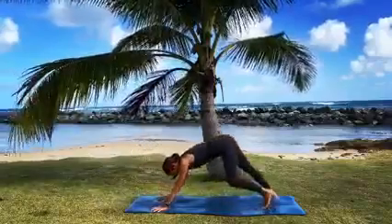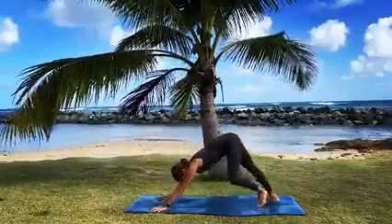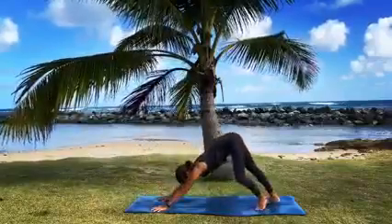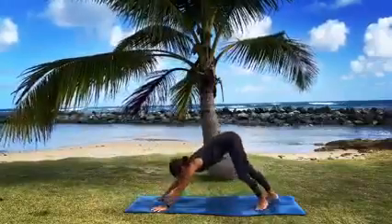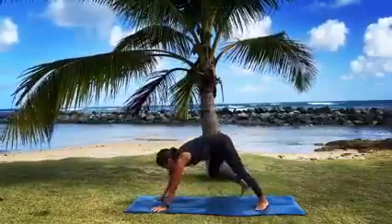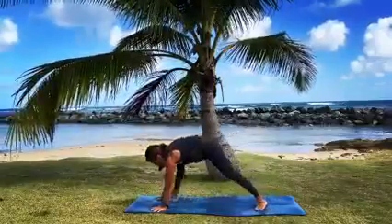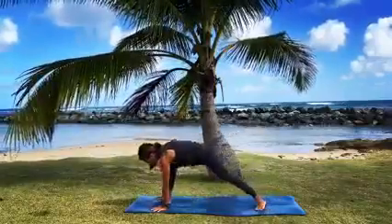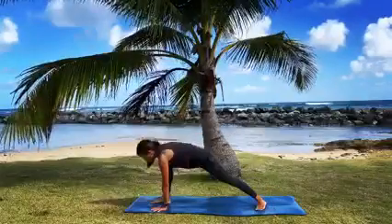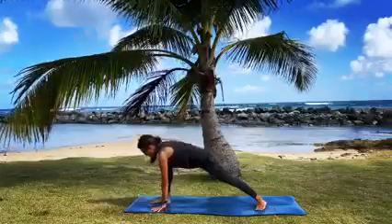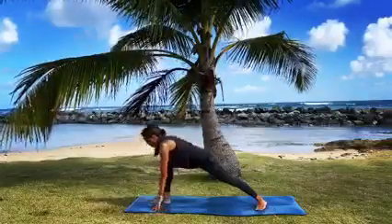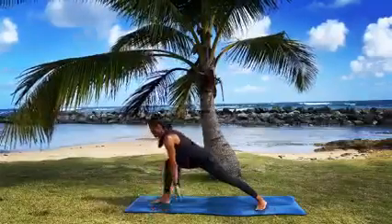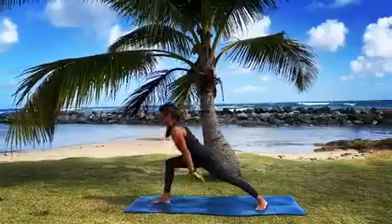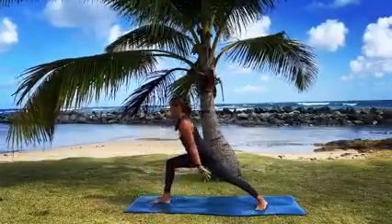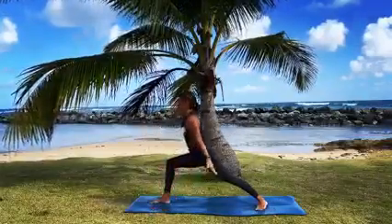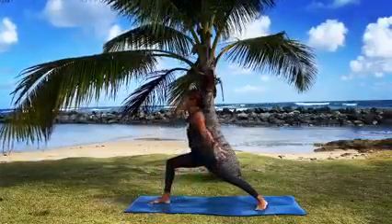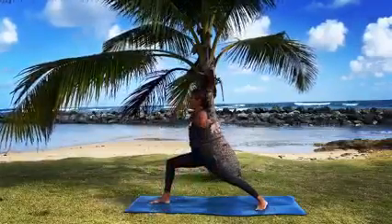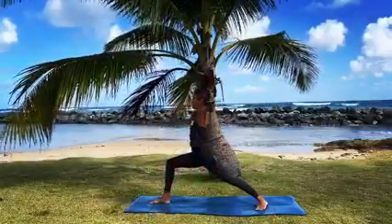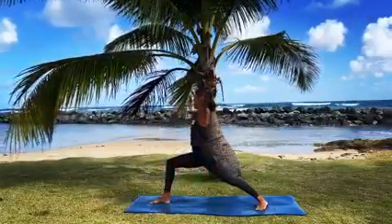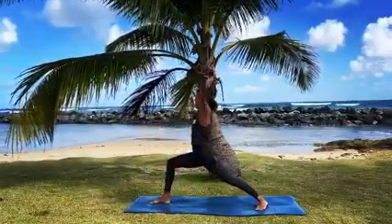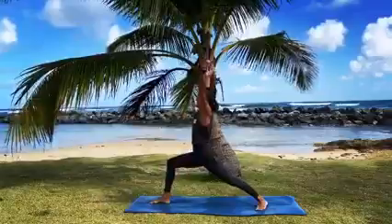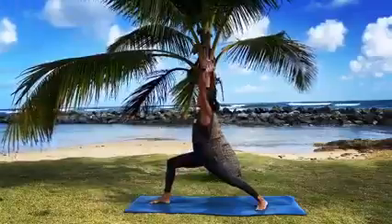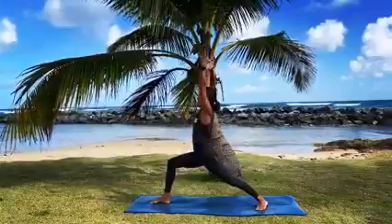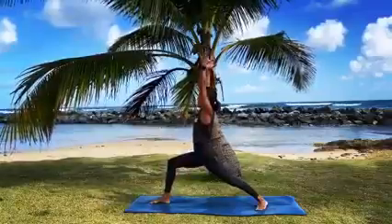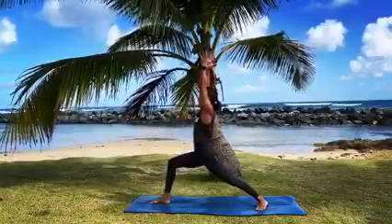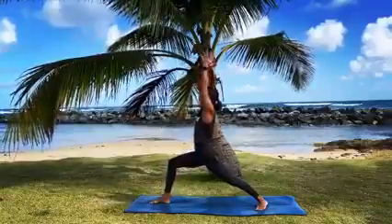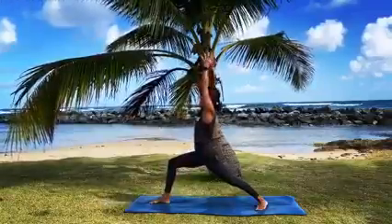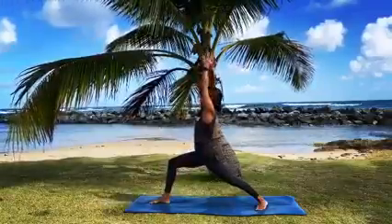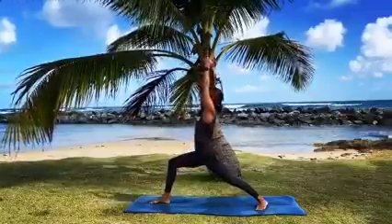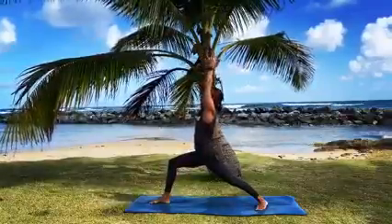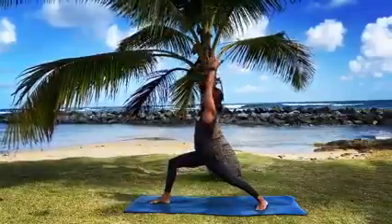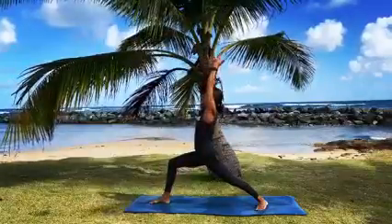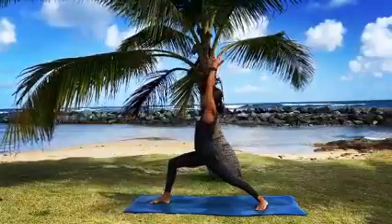Now spin your back foot flat, step your right foot forward right away. Inhale warrior one — hips are square, right knee bent, arms up.